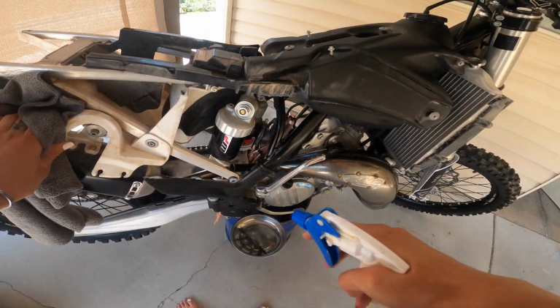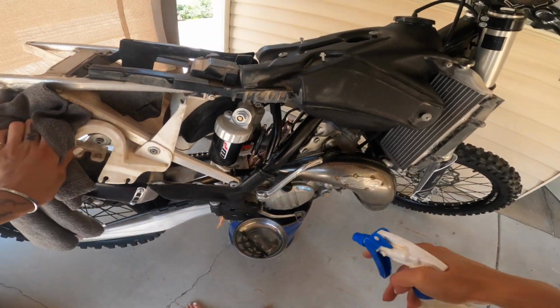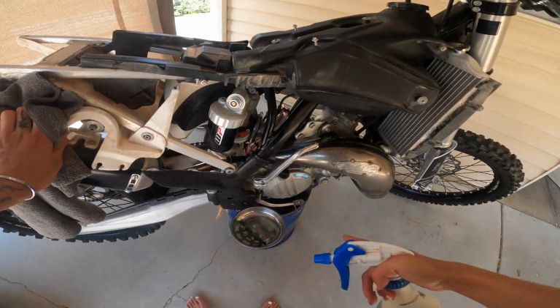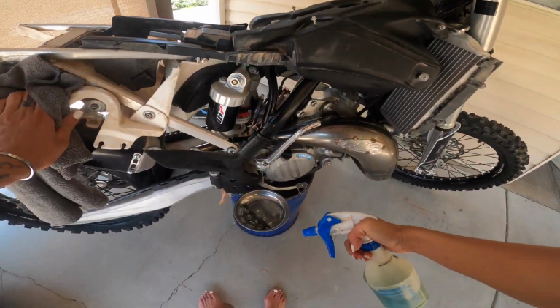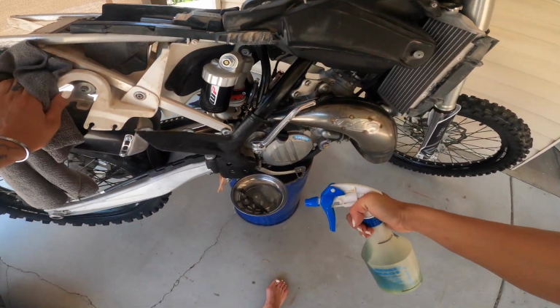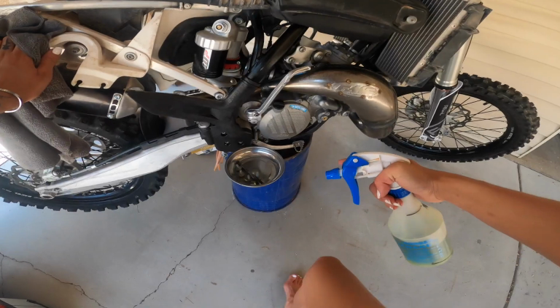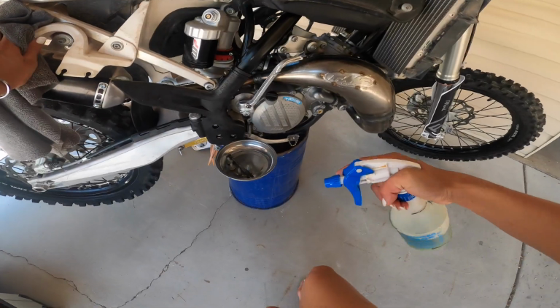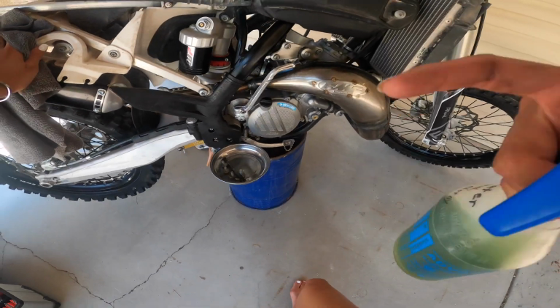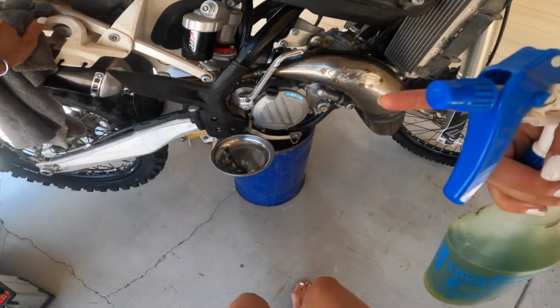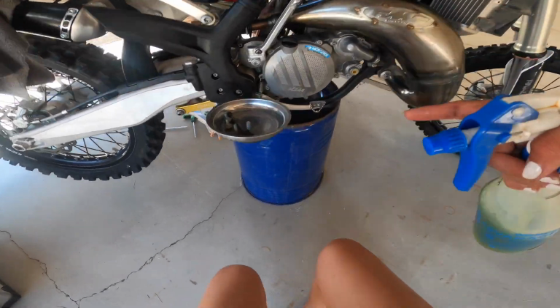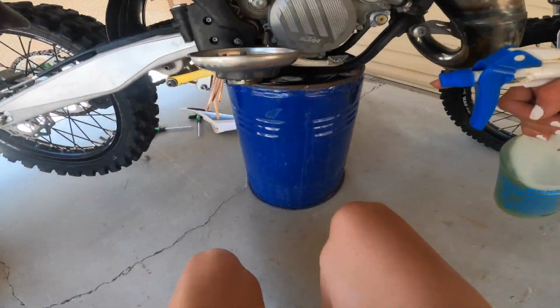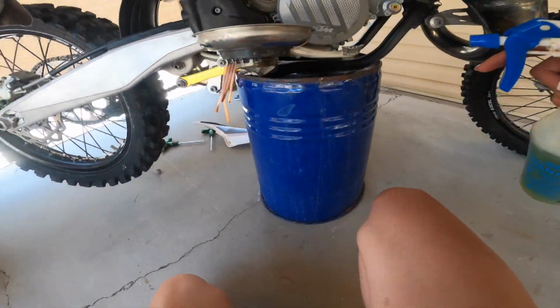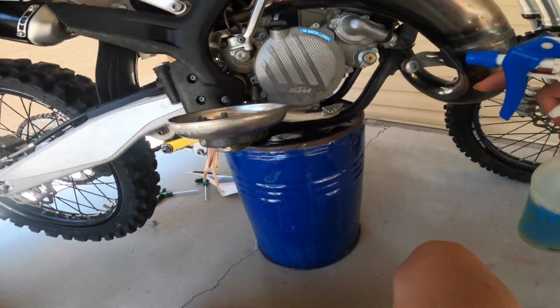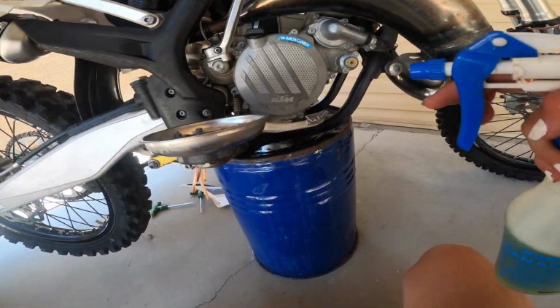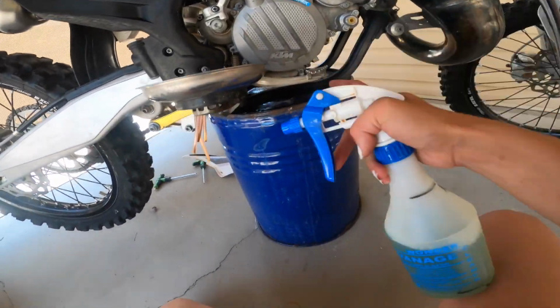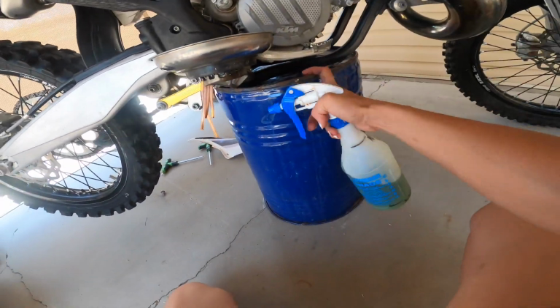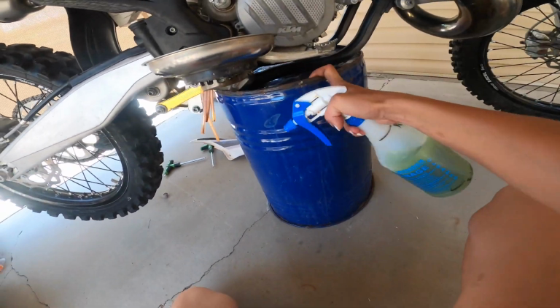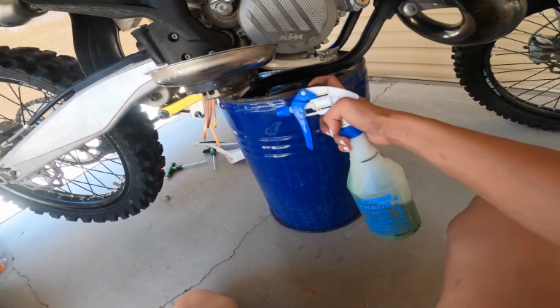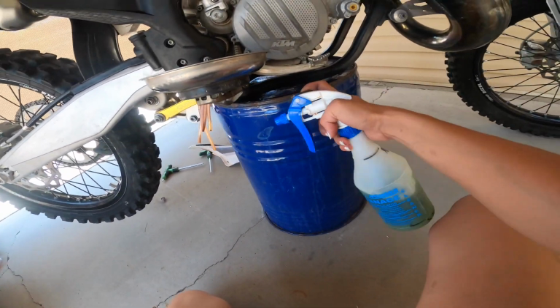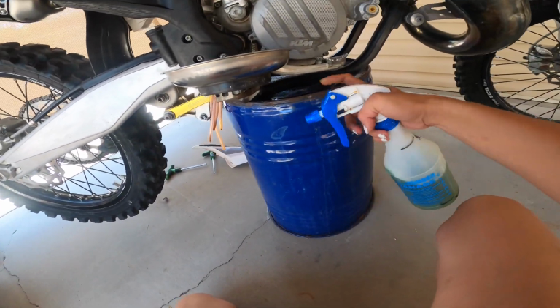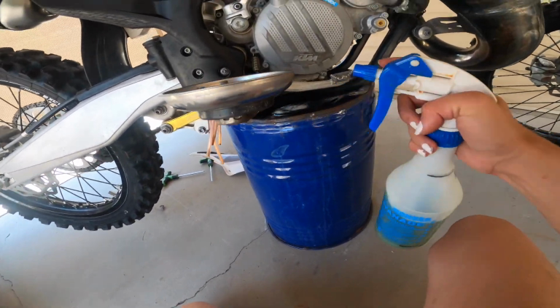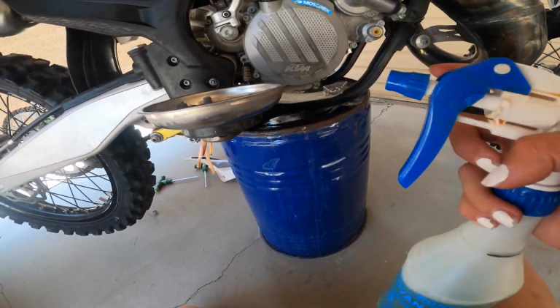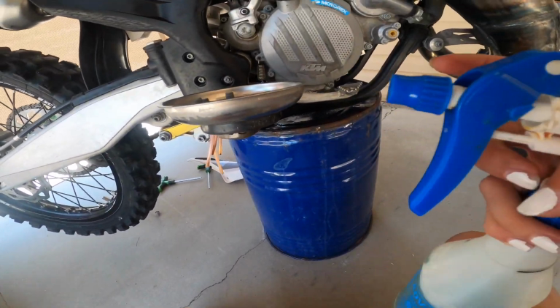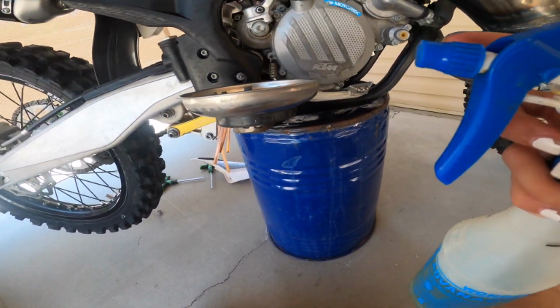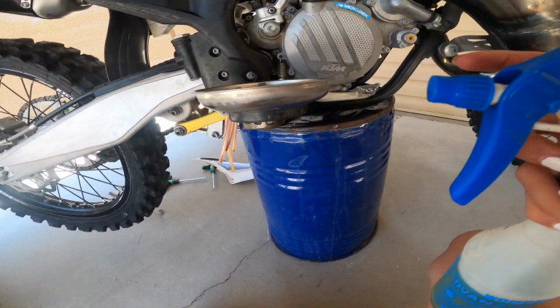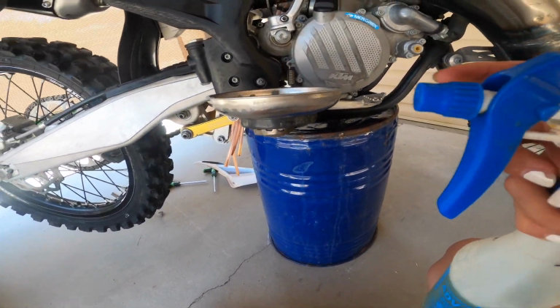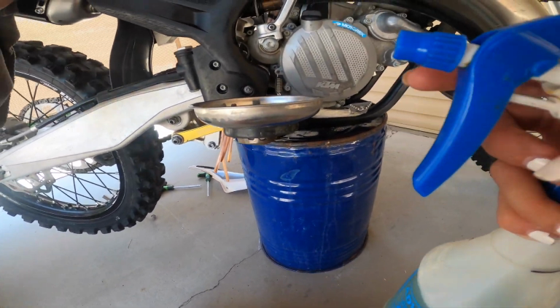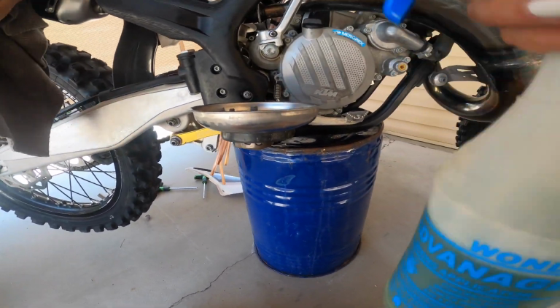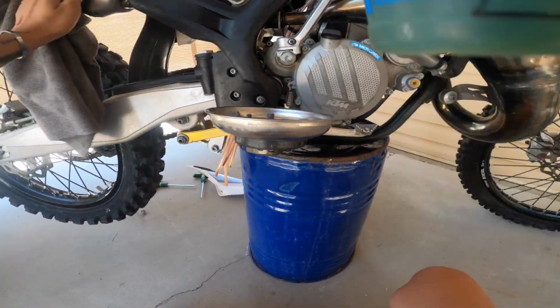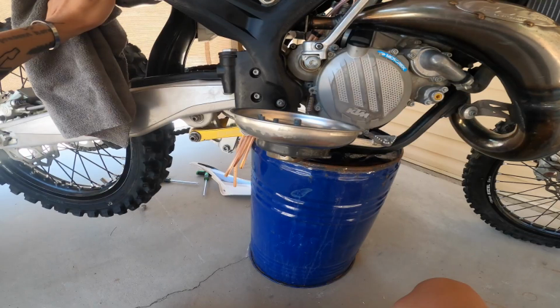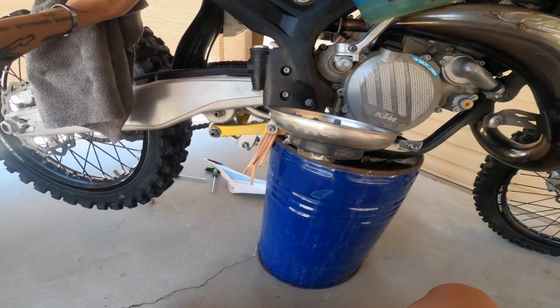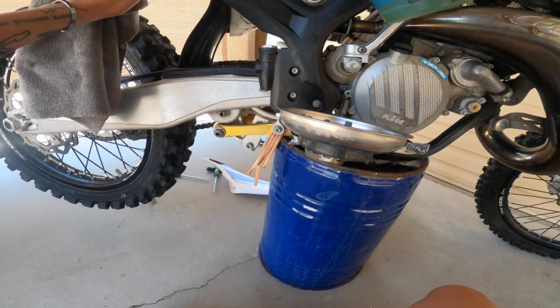My bucket's all like... somebody help me, I need a stand.